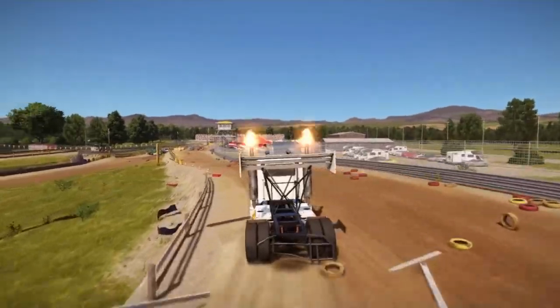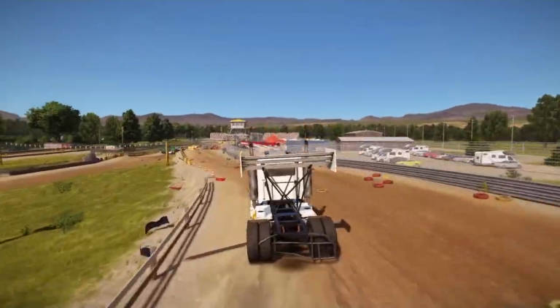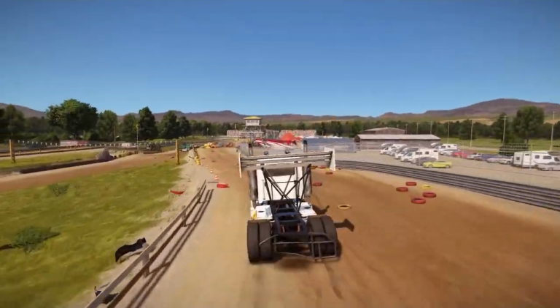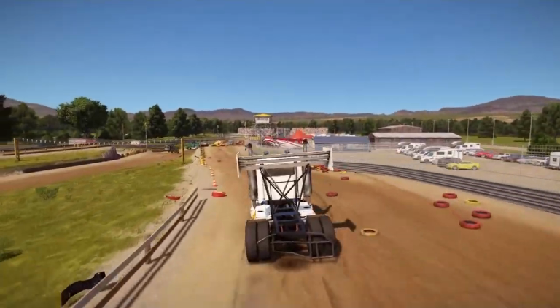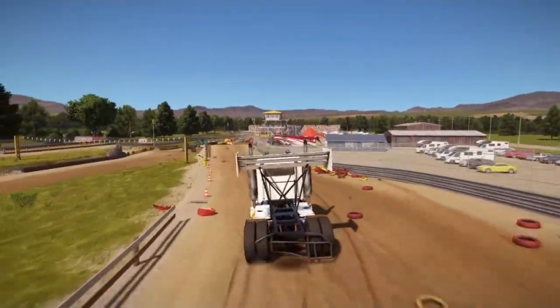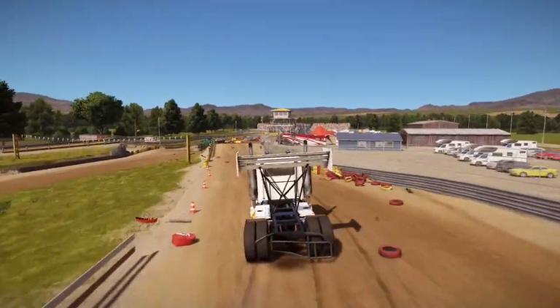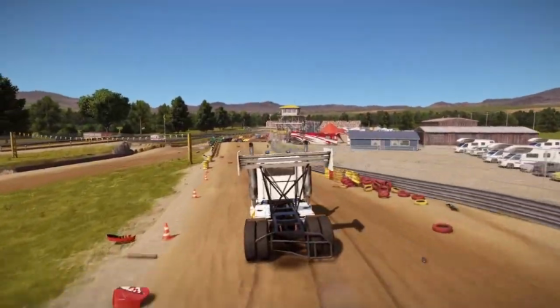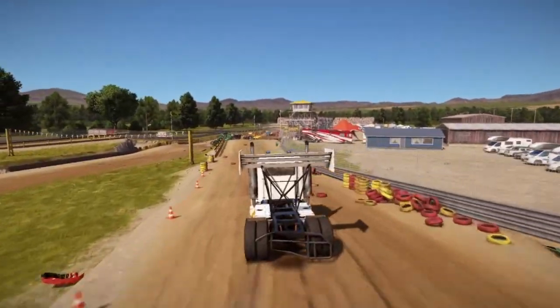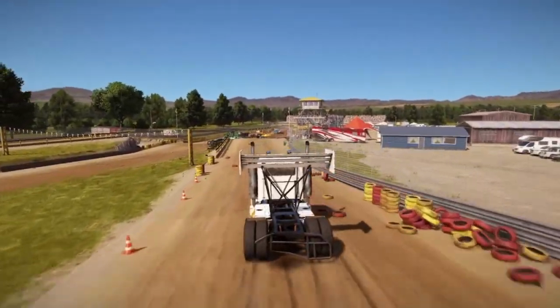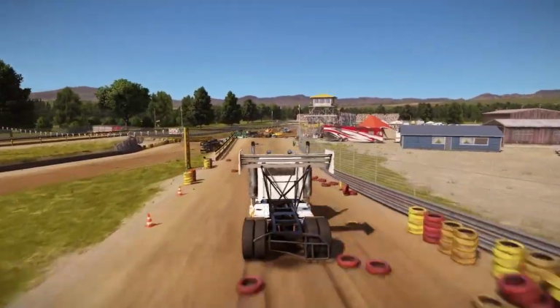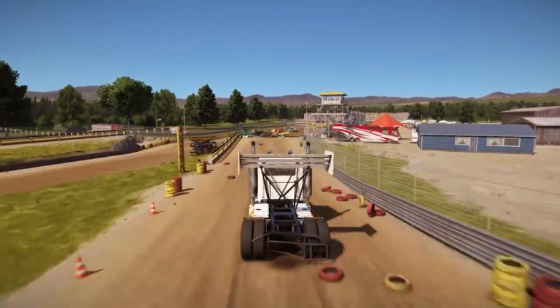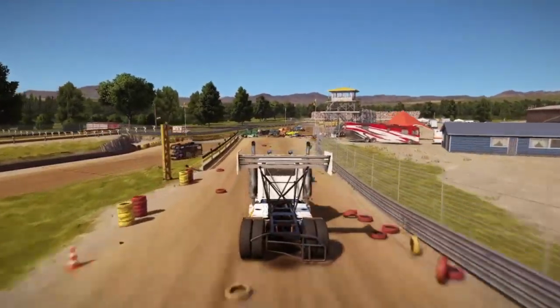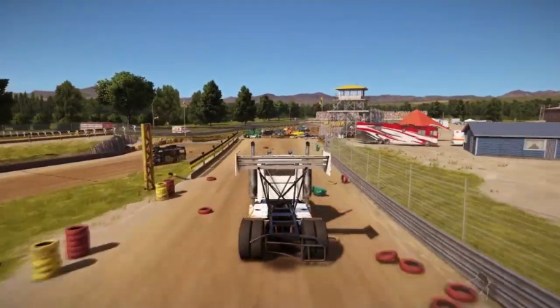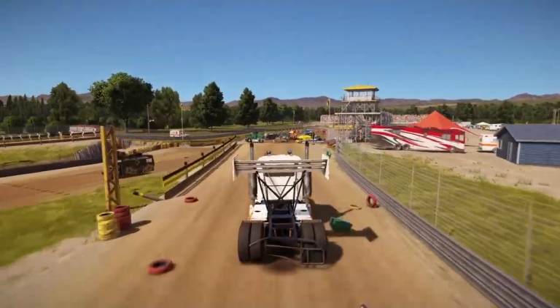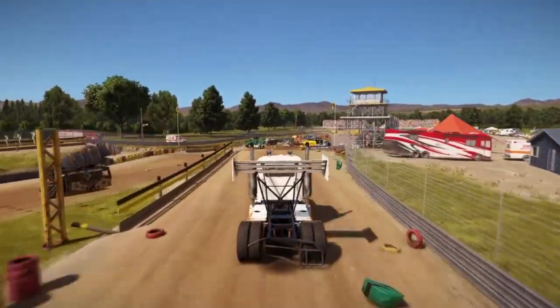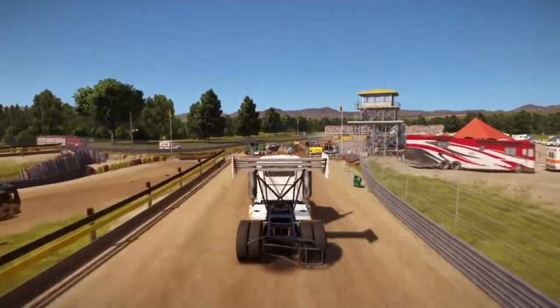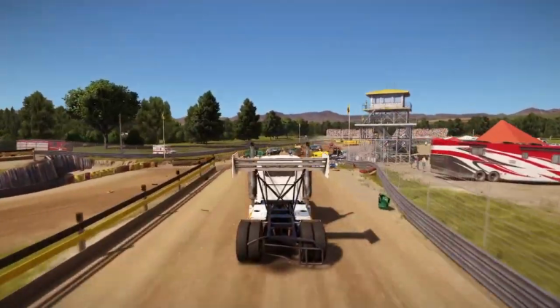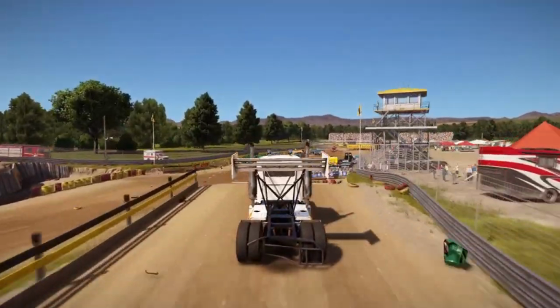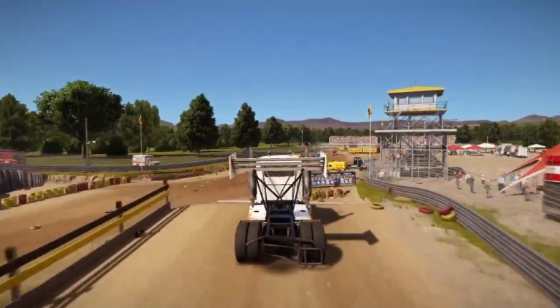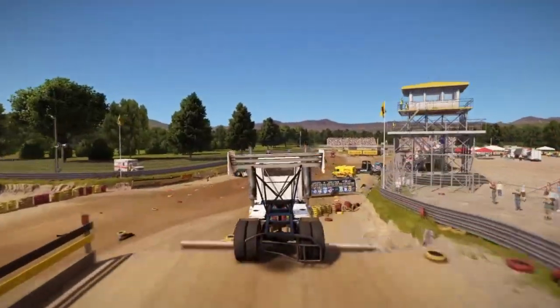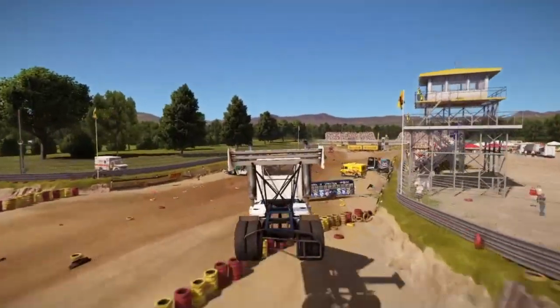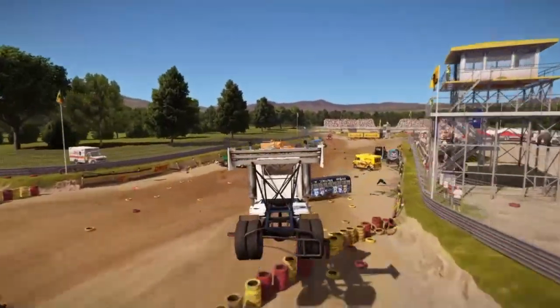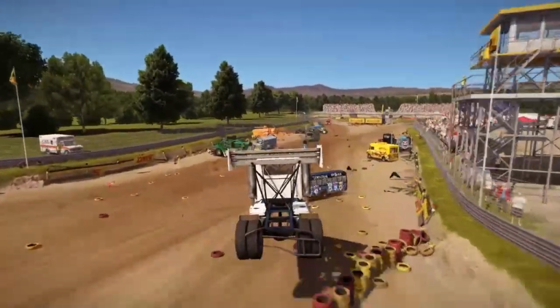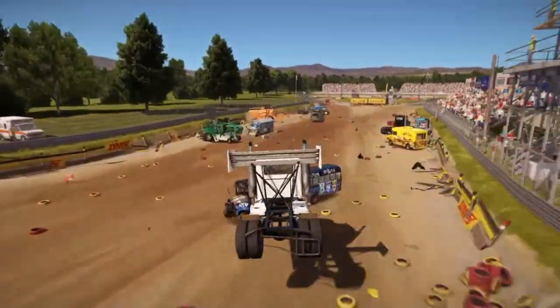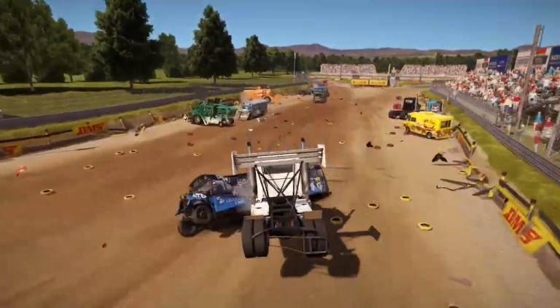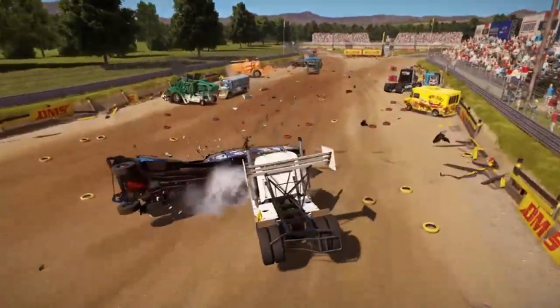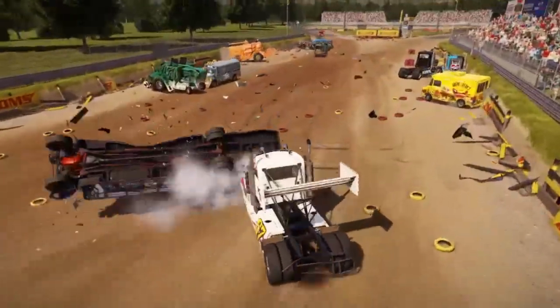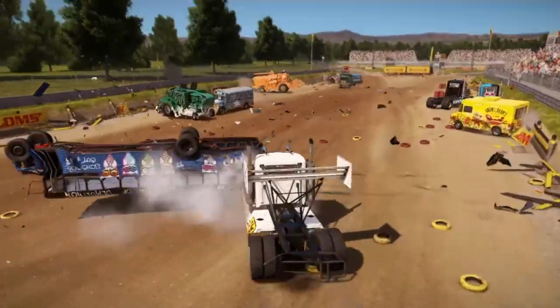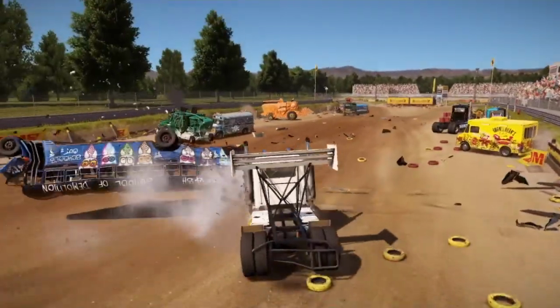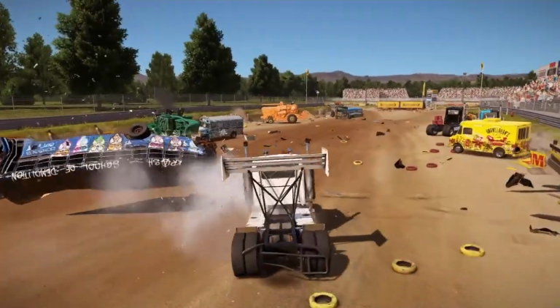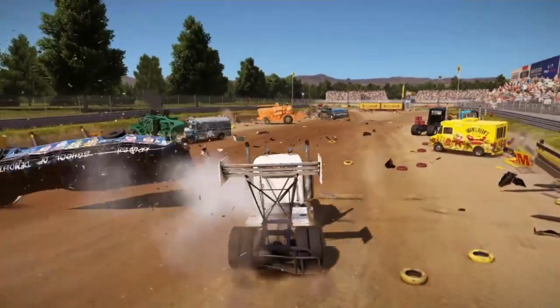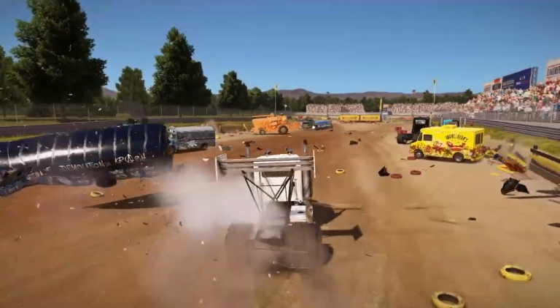All seems clear for this big rig at the Bonebreaker Valley until a school bus appears from nowhere.